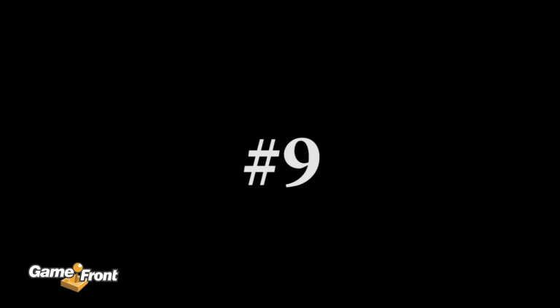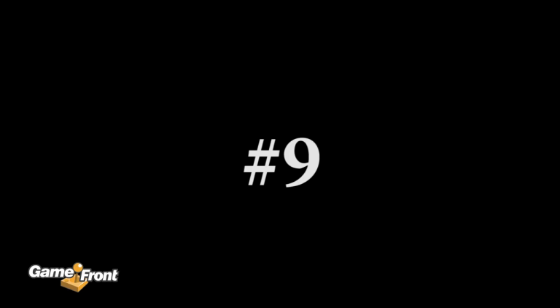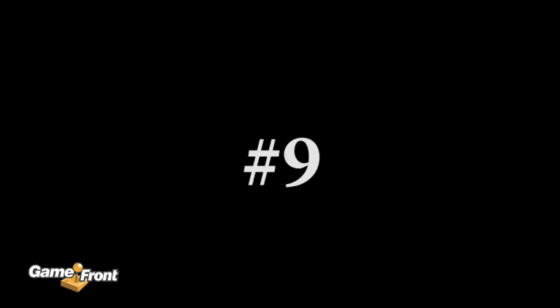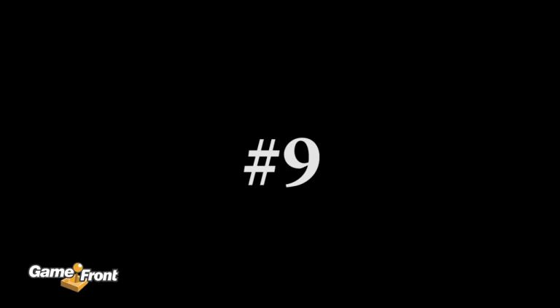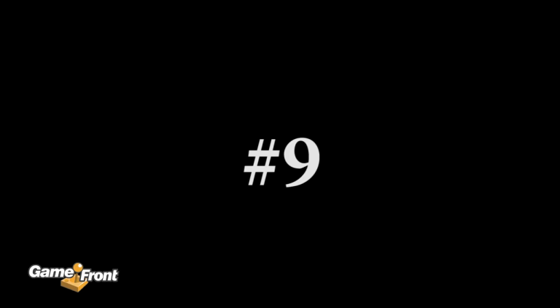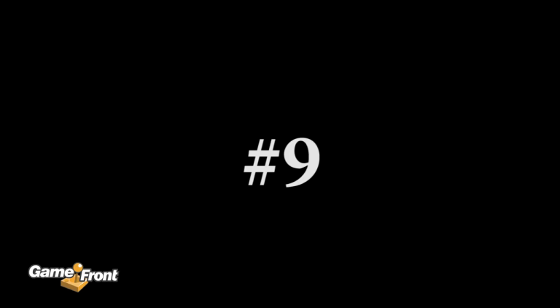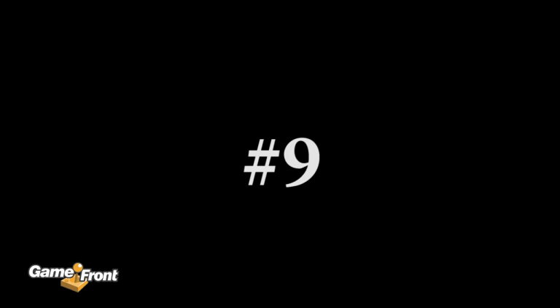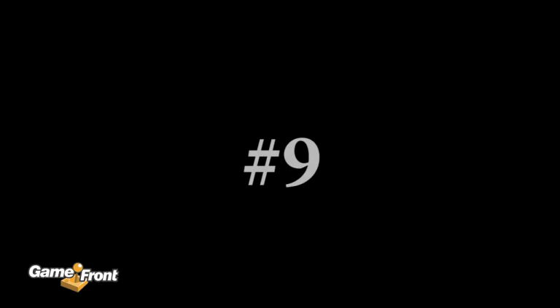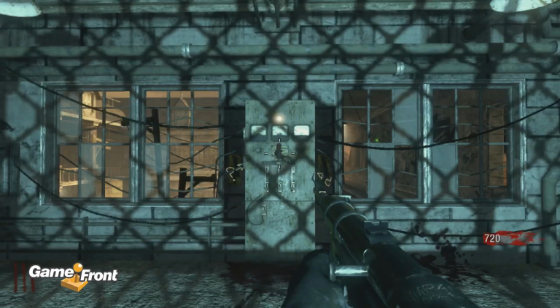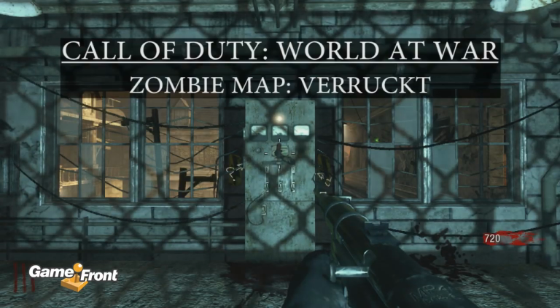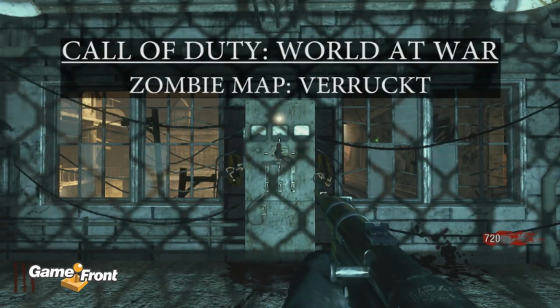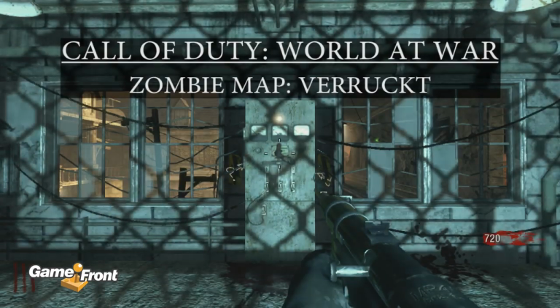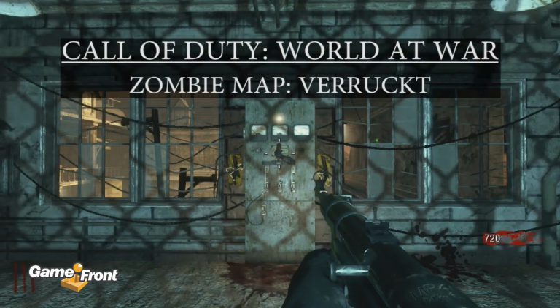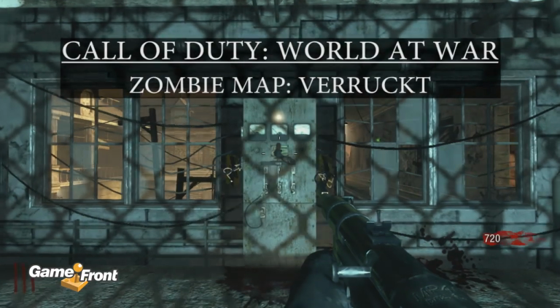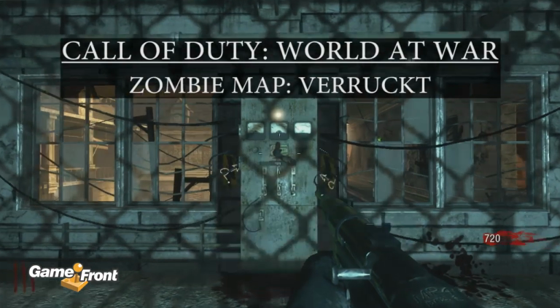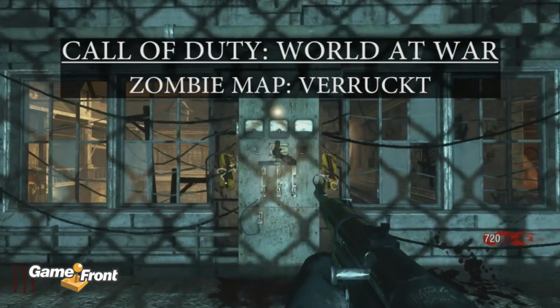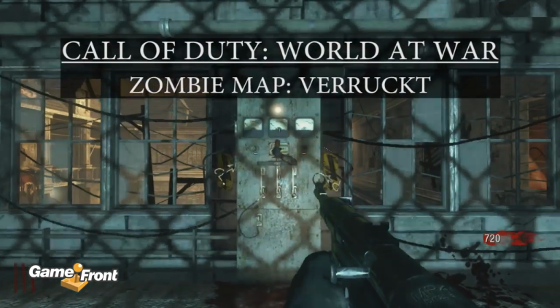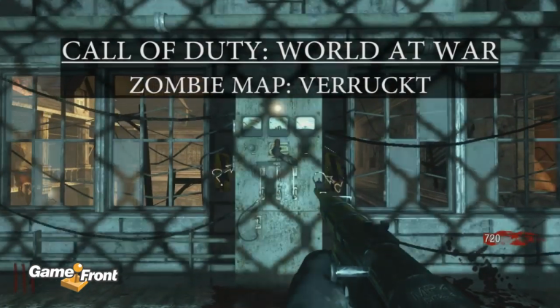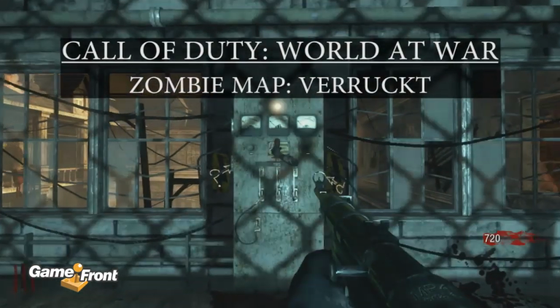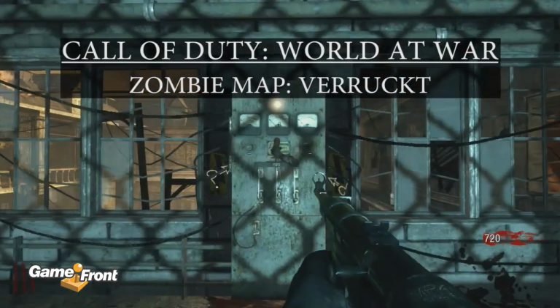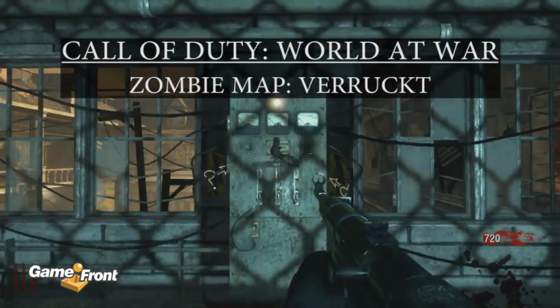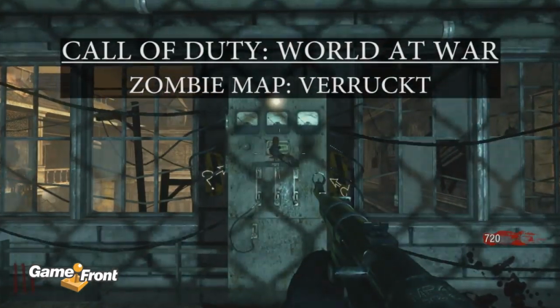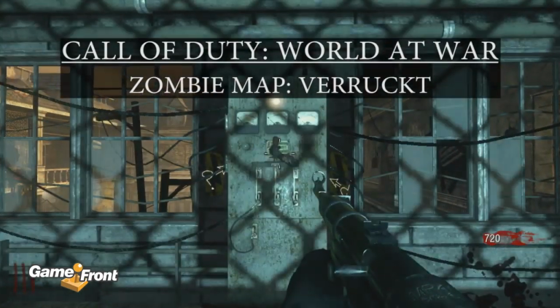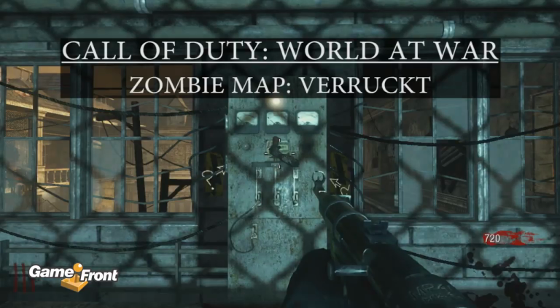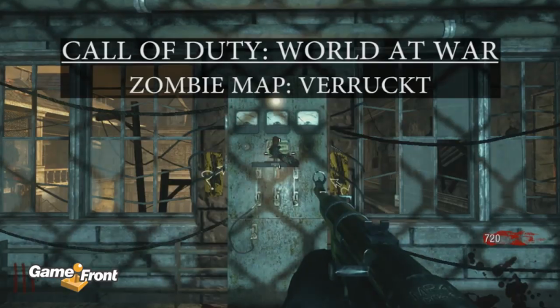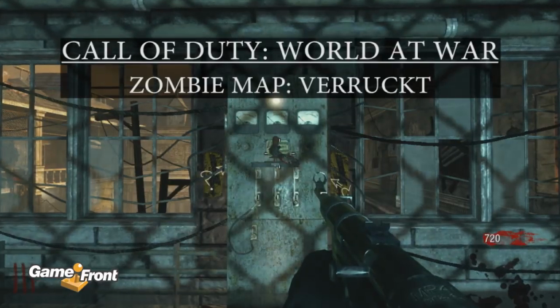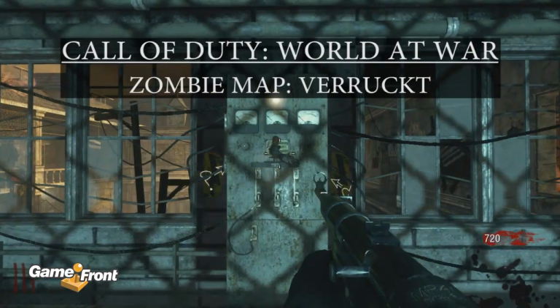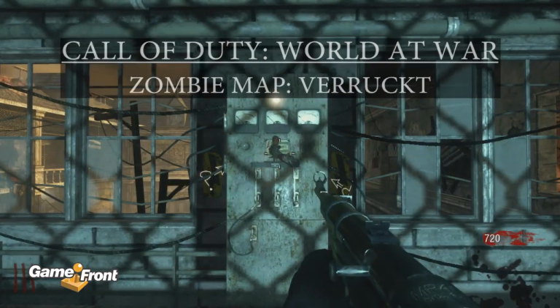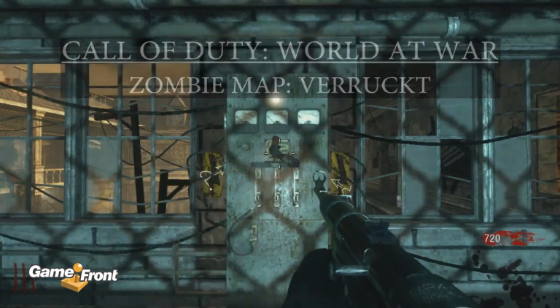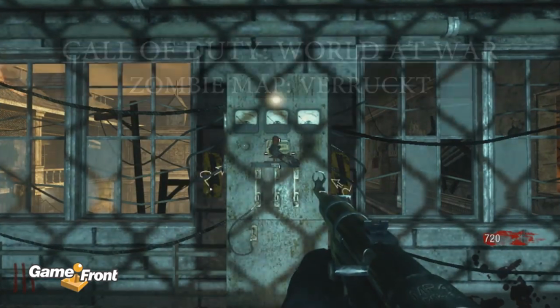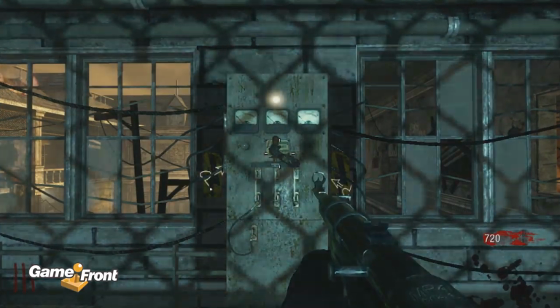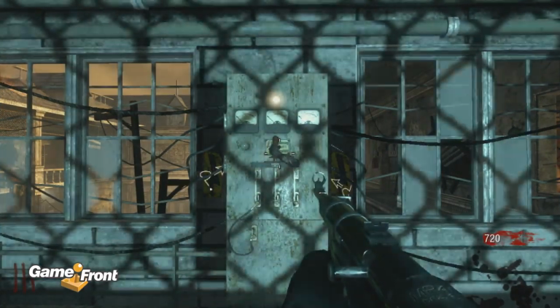Number 9. This is Call of Duty: World at War, the zombie map Verrückt. Right when you turn on the power, the numbers will be said.